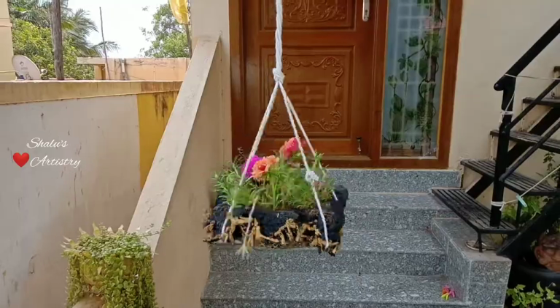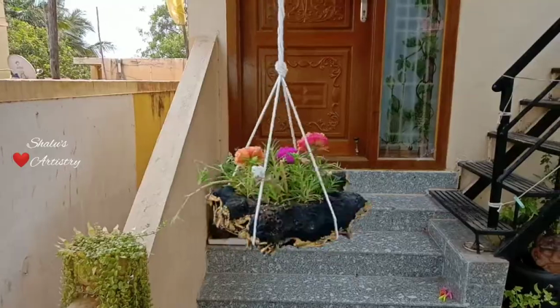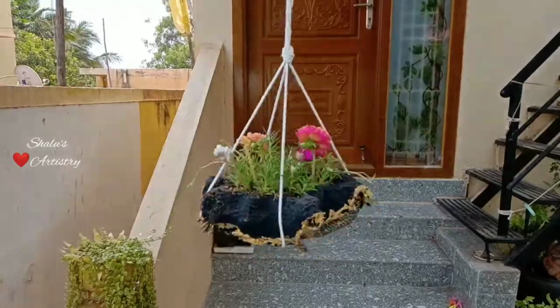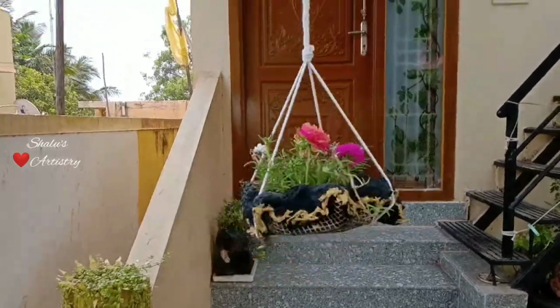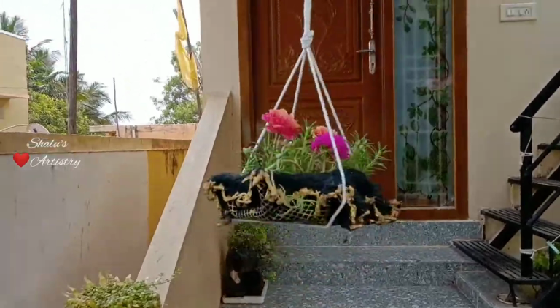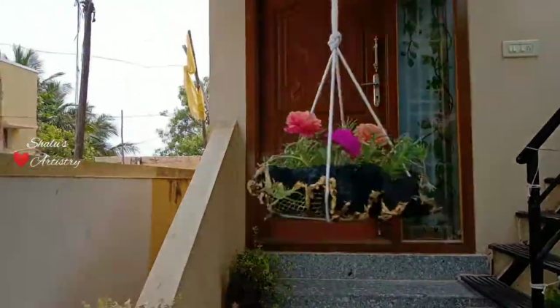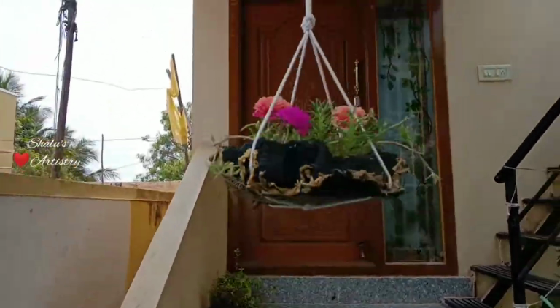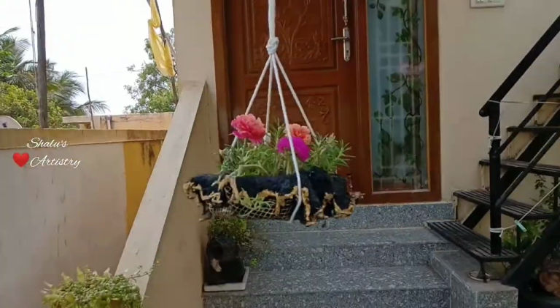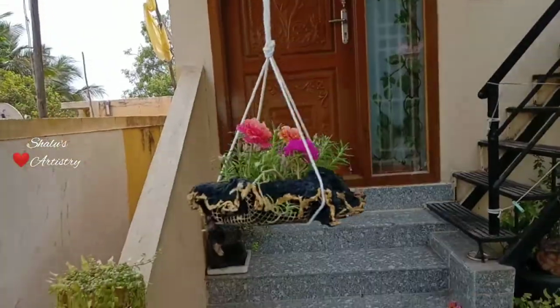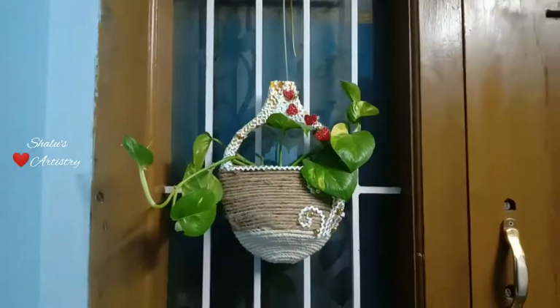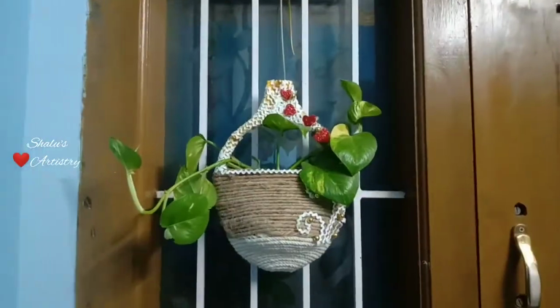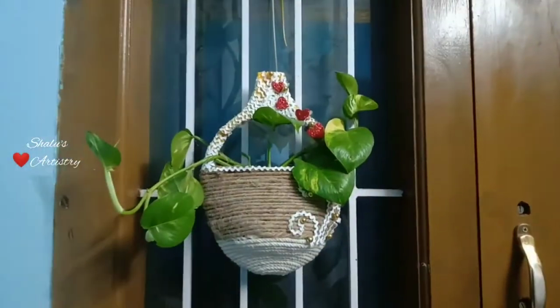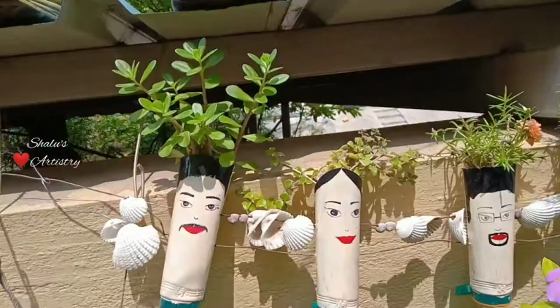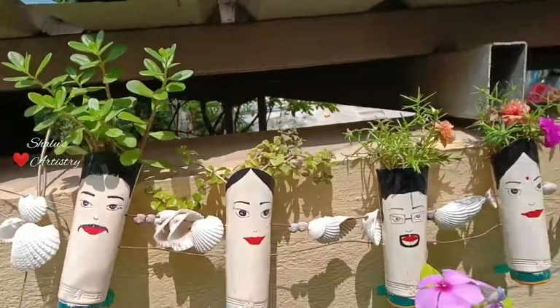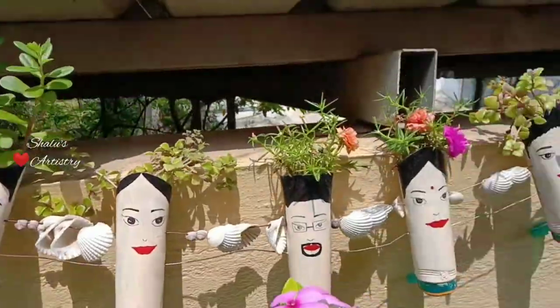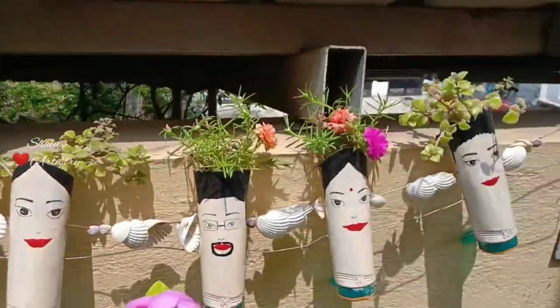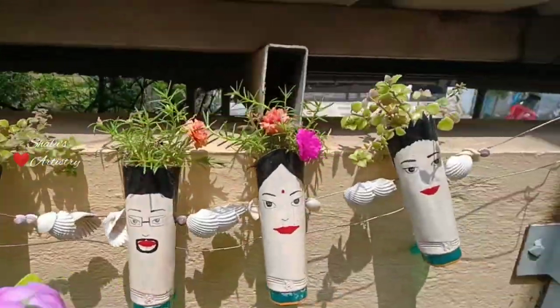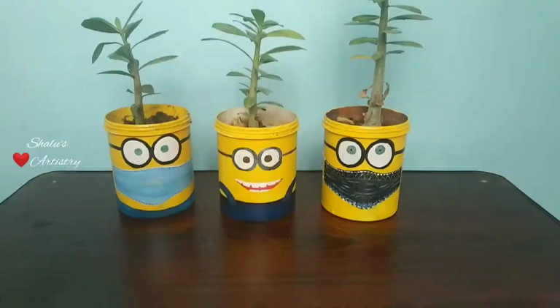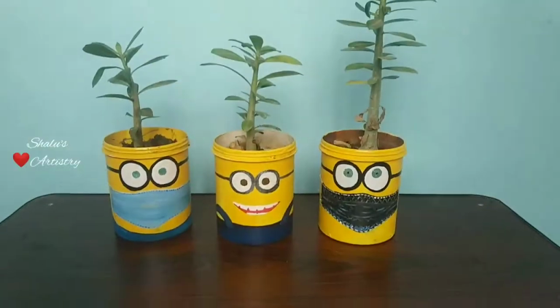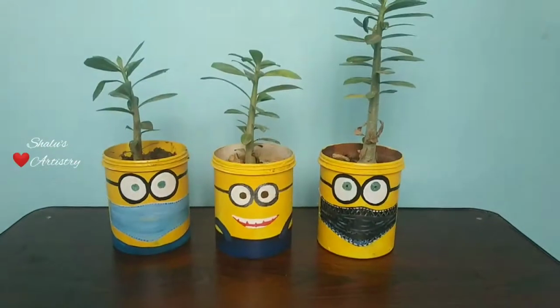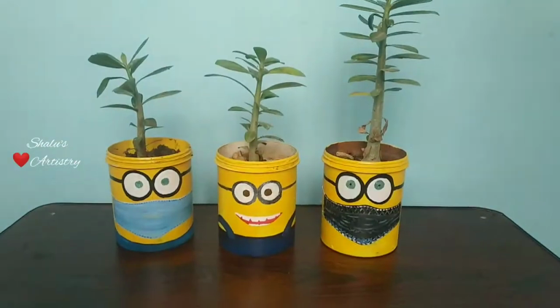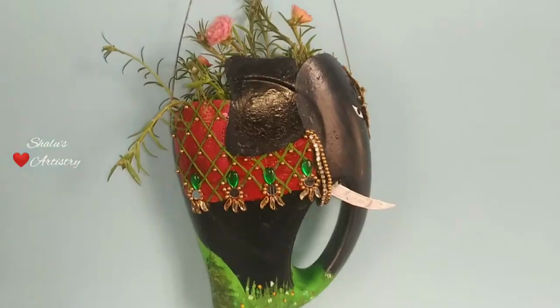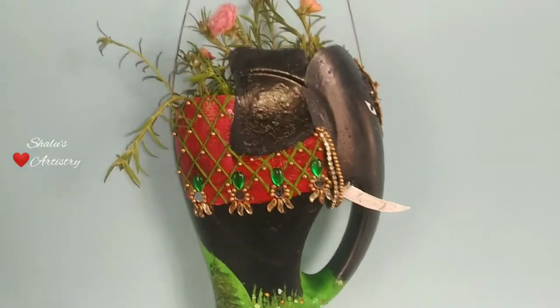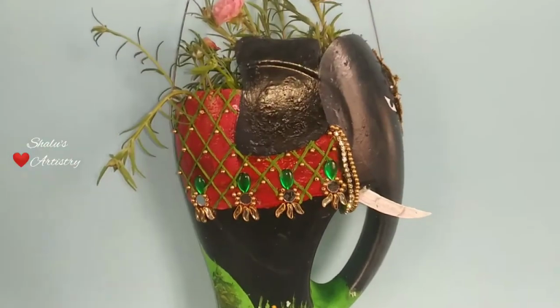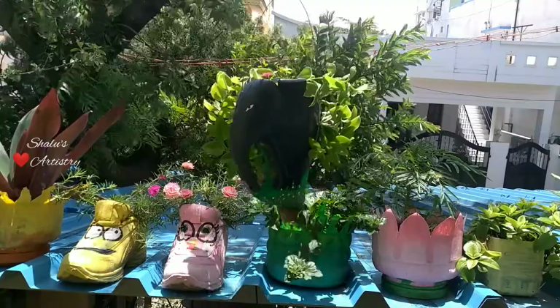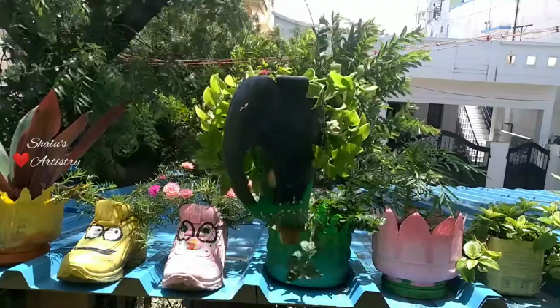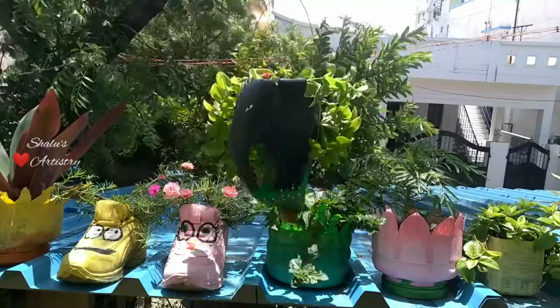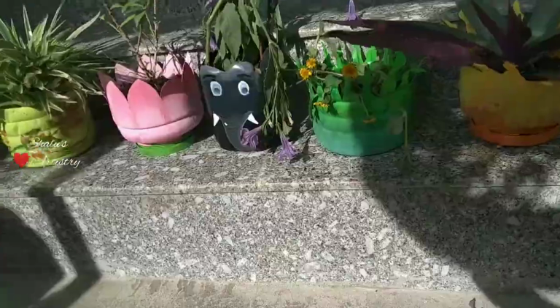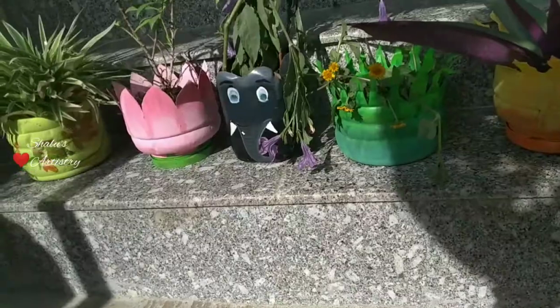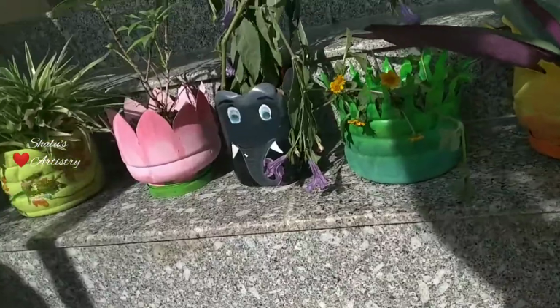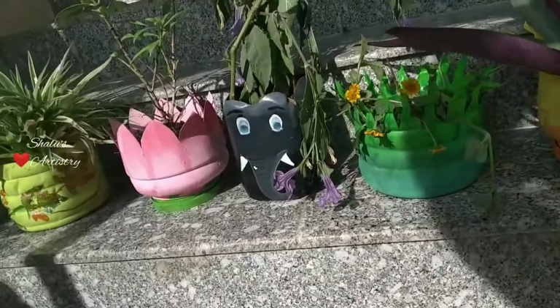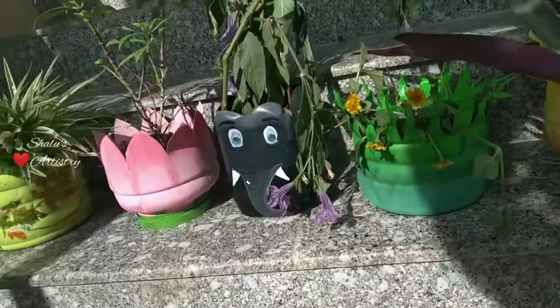Hey guys, welcome back to Shalu's Artistry. Today we are going to see how to make 5 planters using plastic containers.